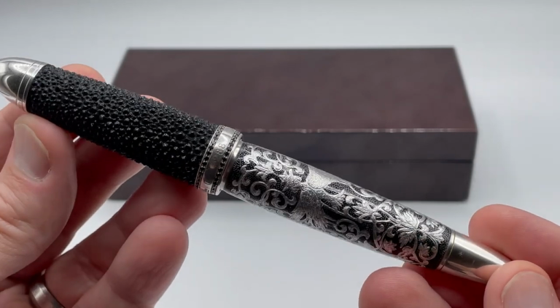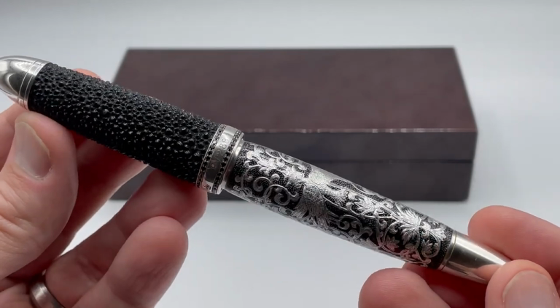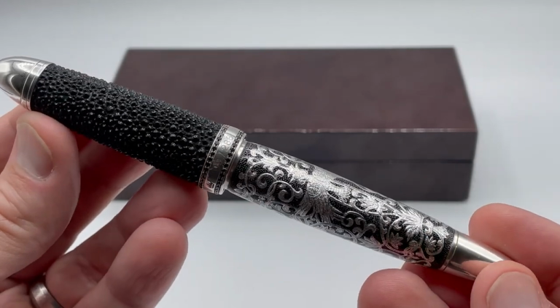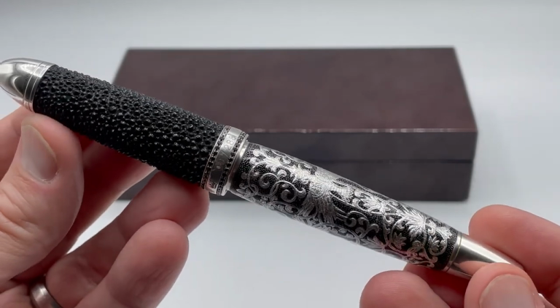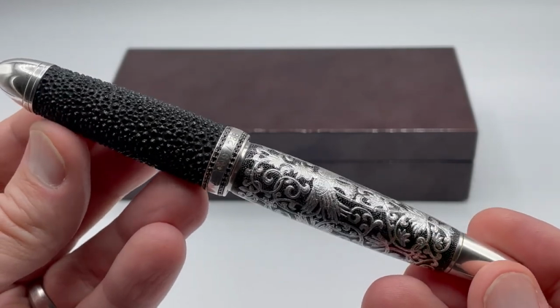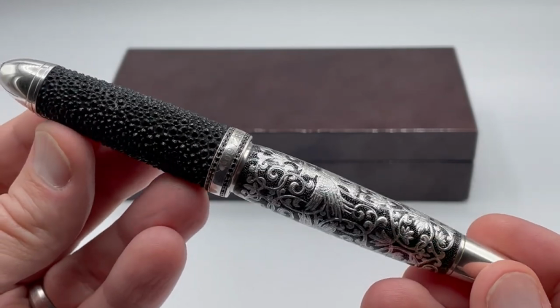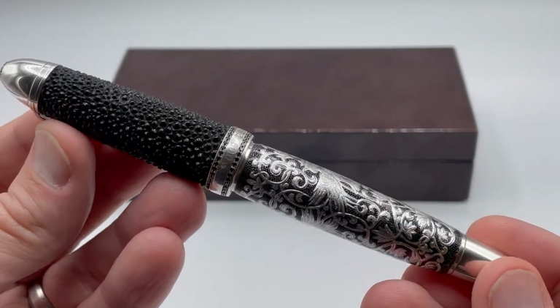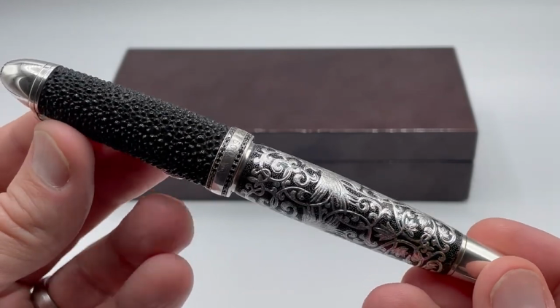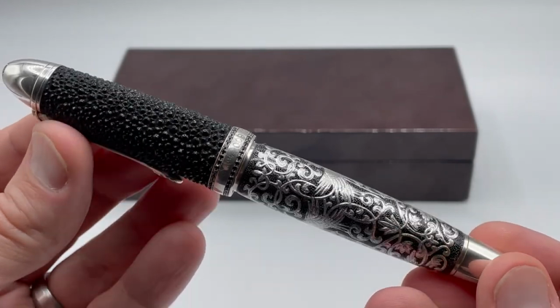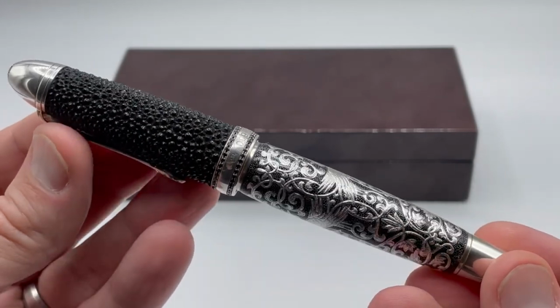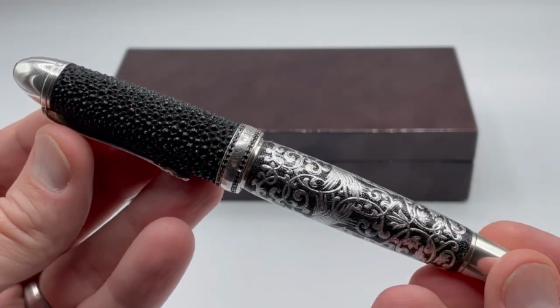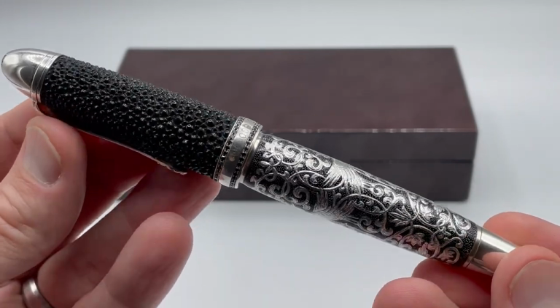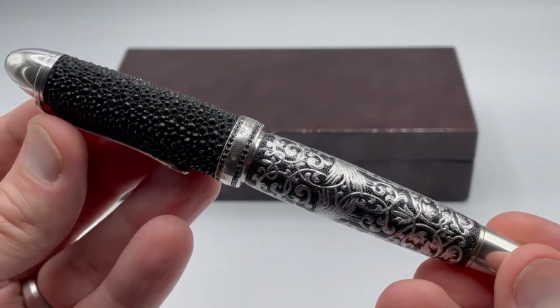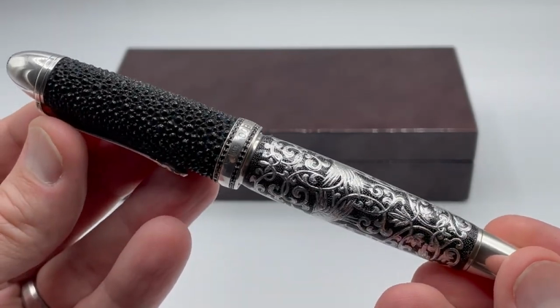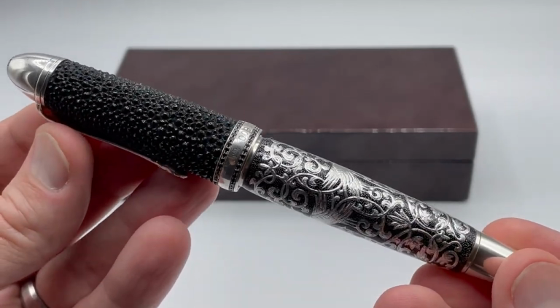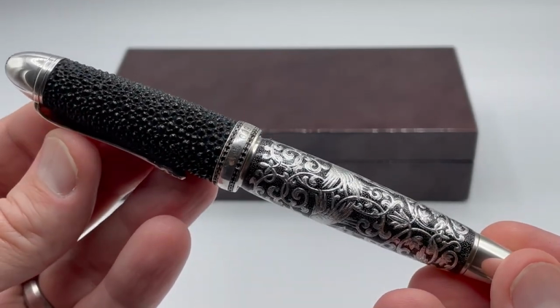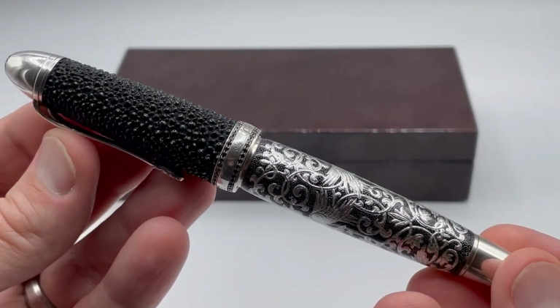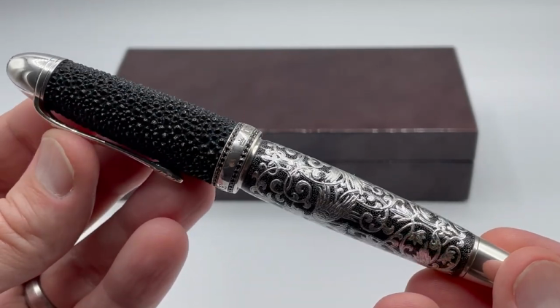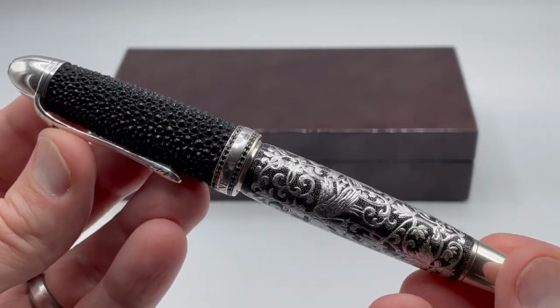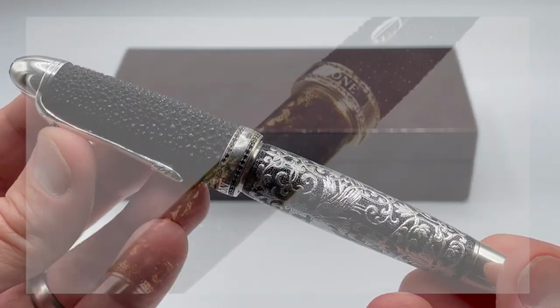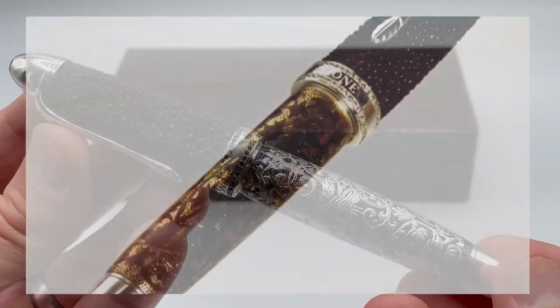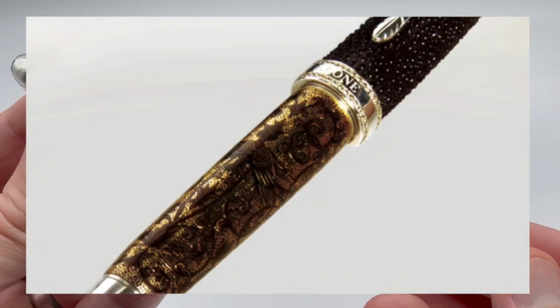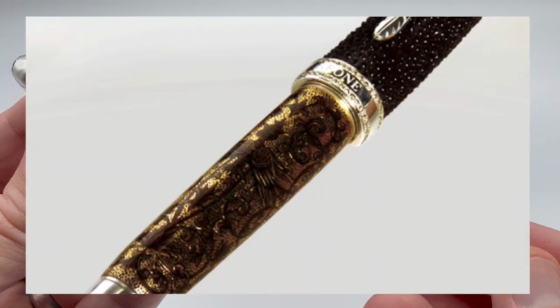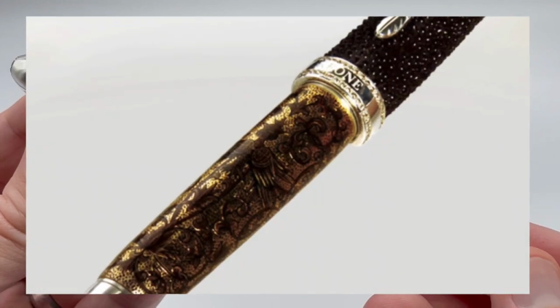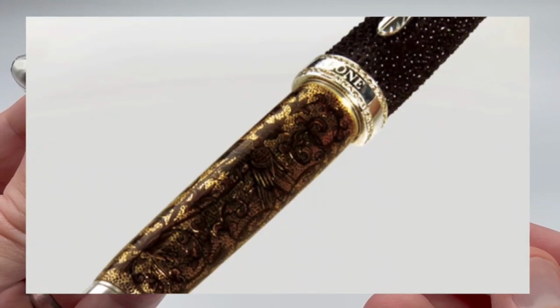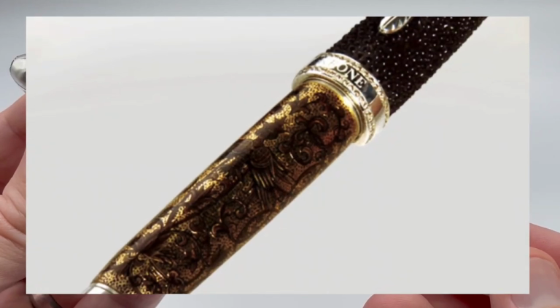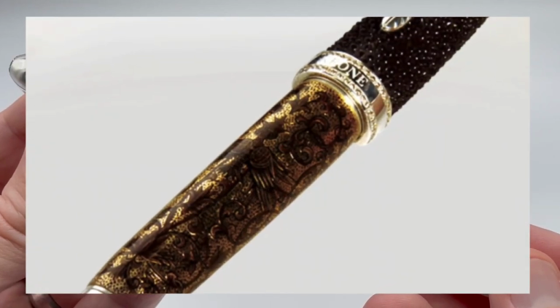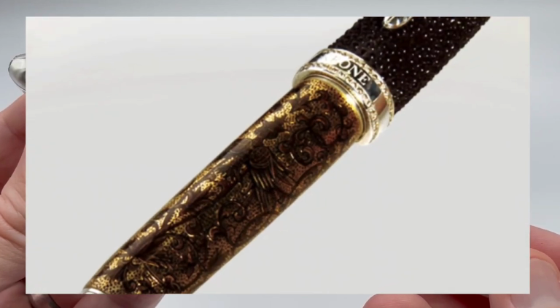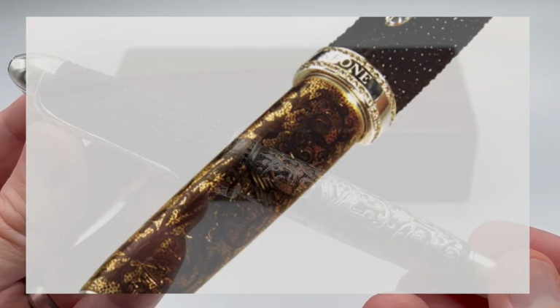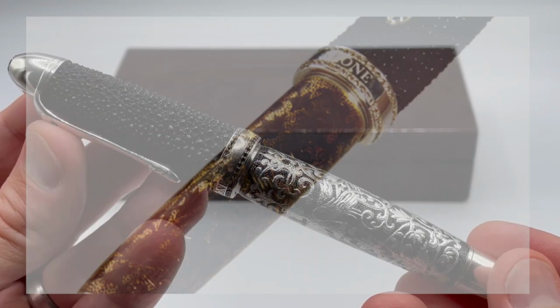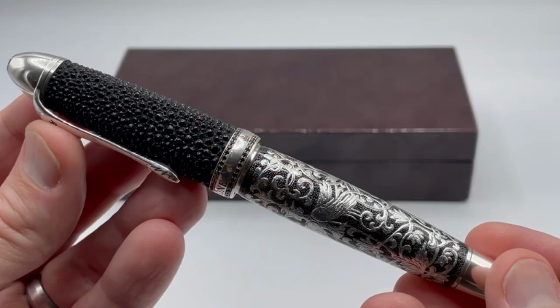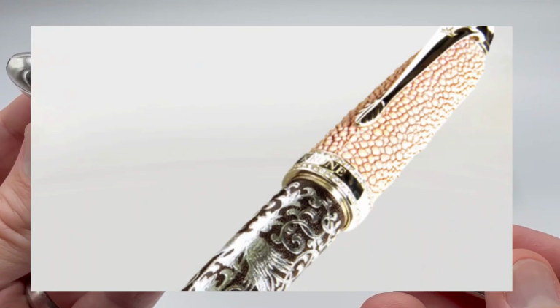There are three versions. This is the Beluga. There is also the Sable and the Bermuda.